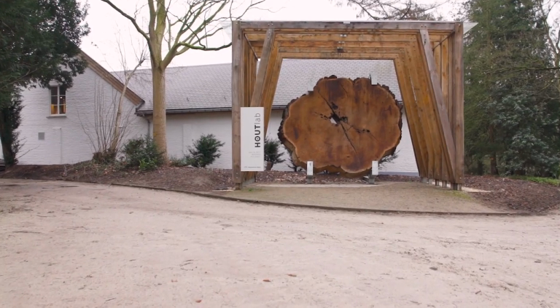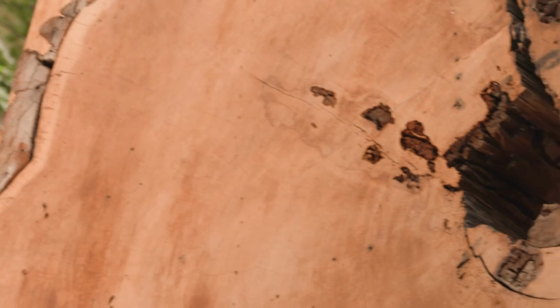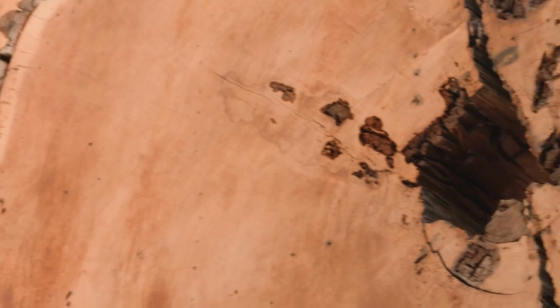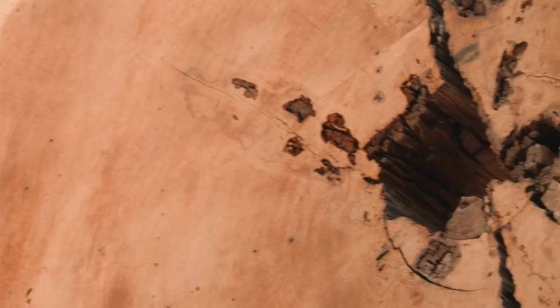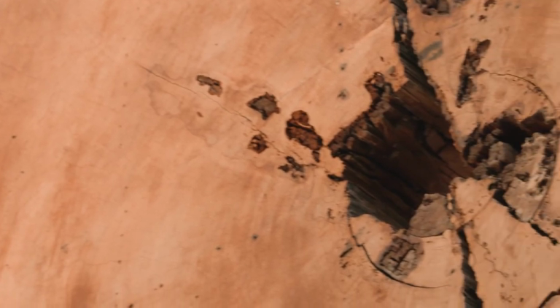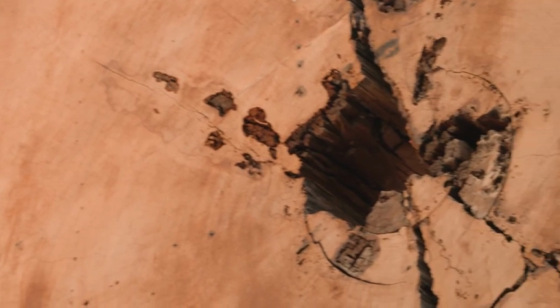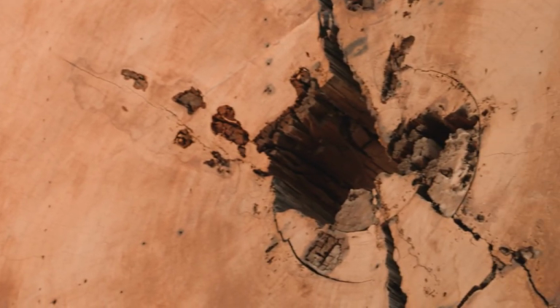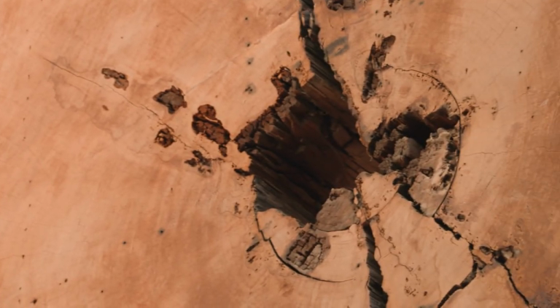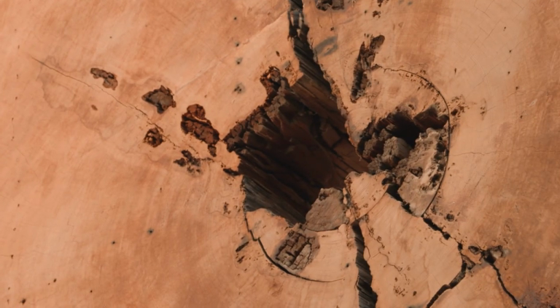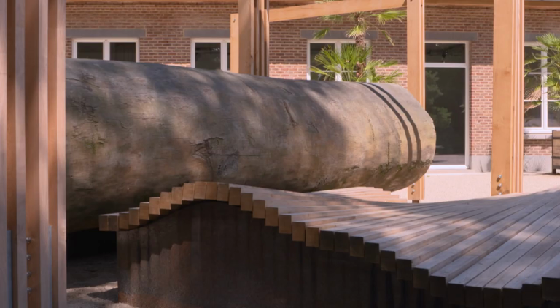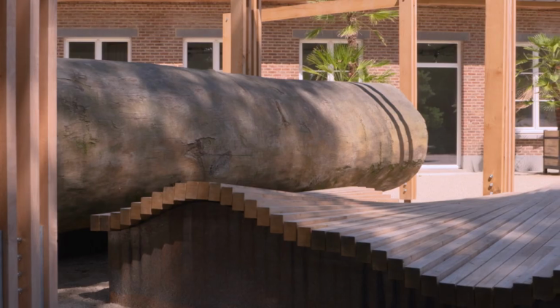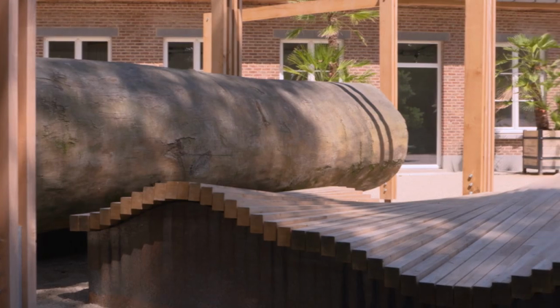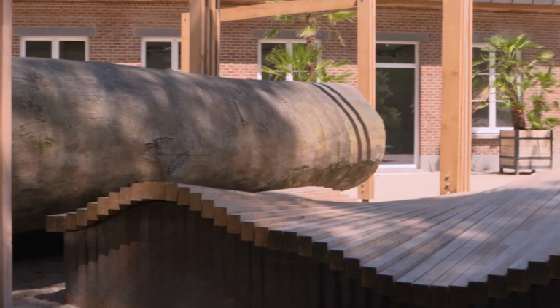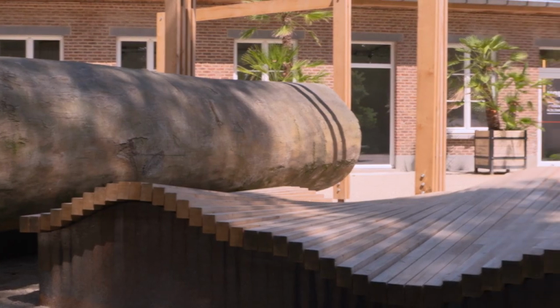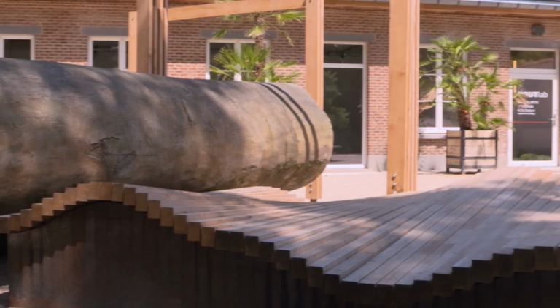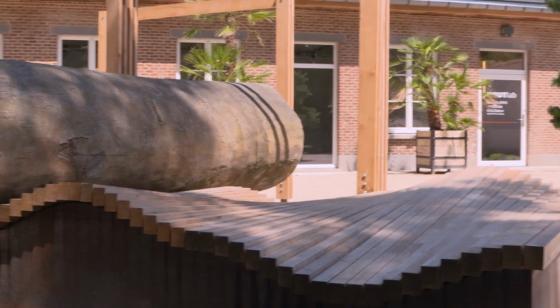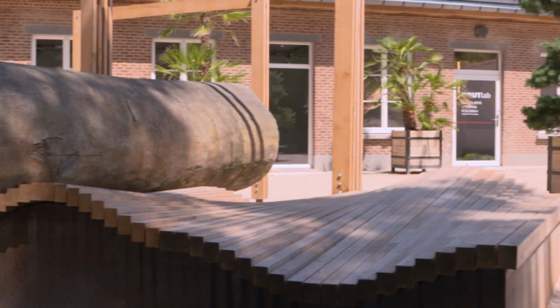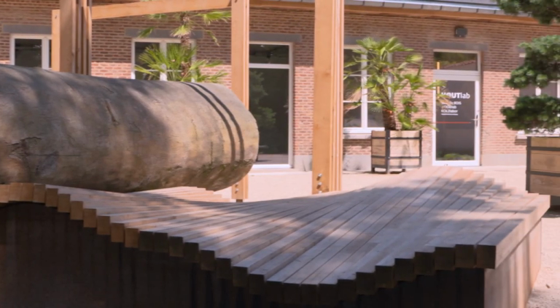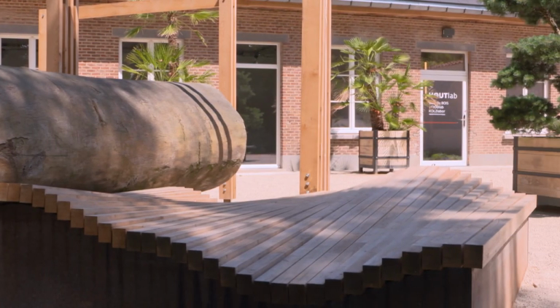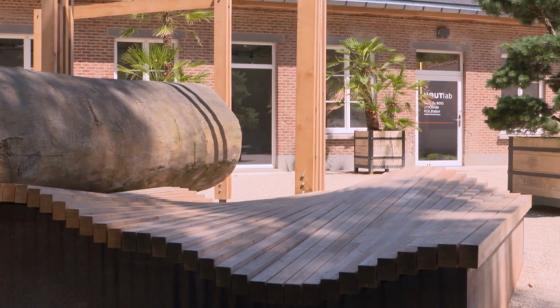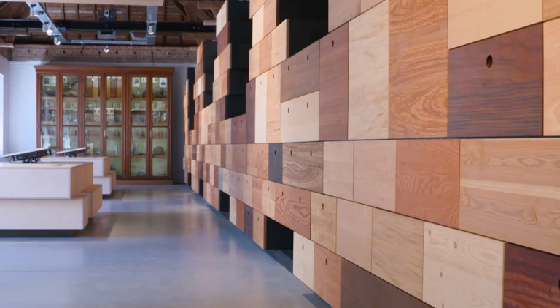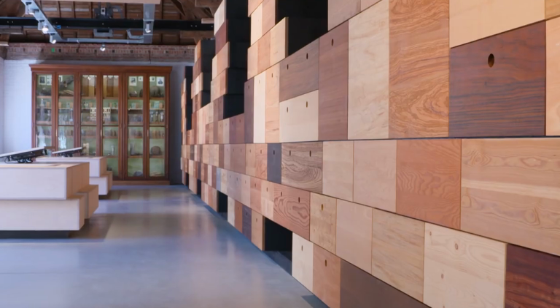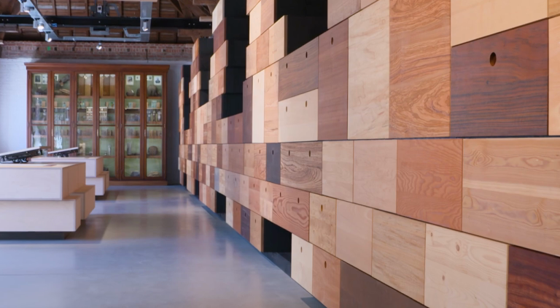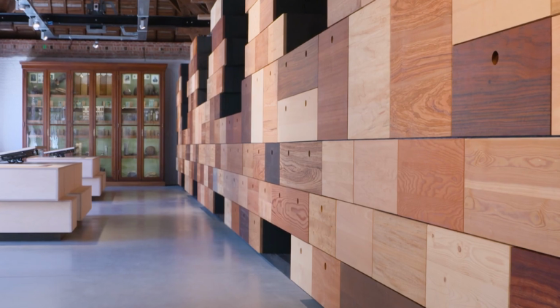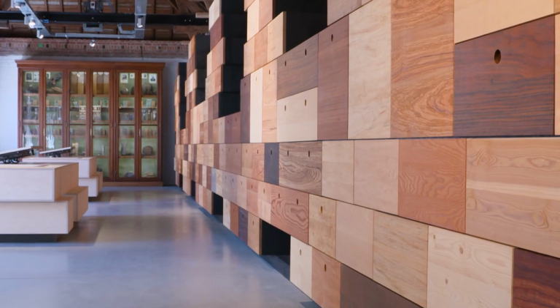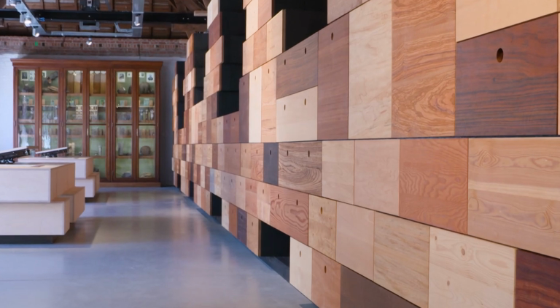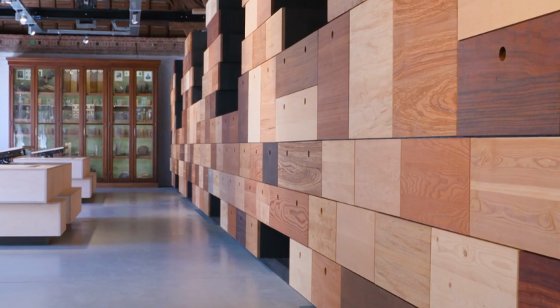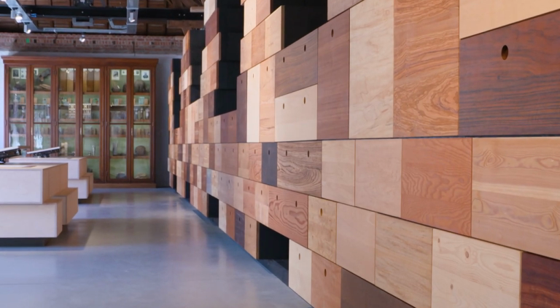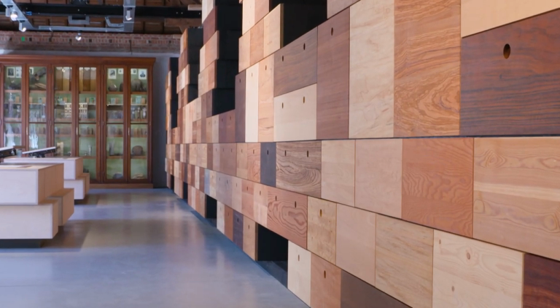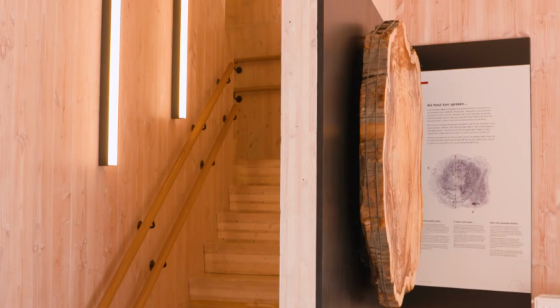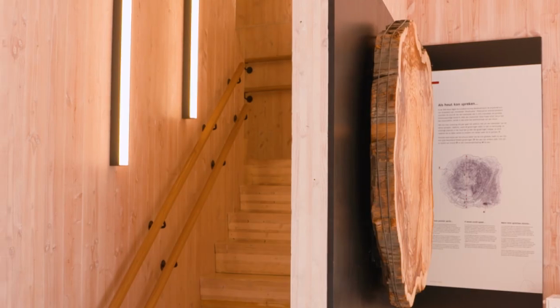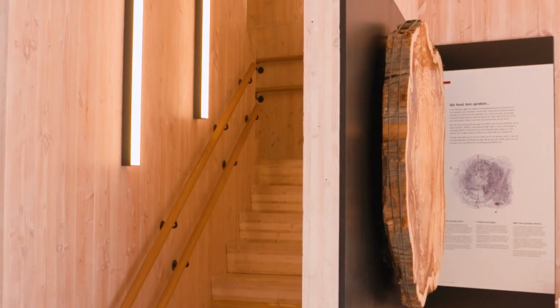Seen enough plants? In the Wood Lab you will be surprised by the enormous versatility of wood, a fantastic product of living nature.